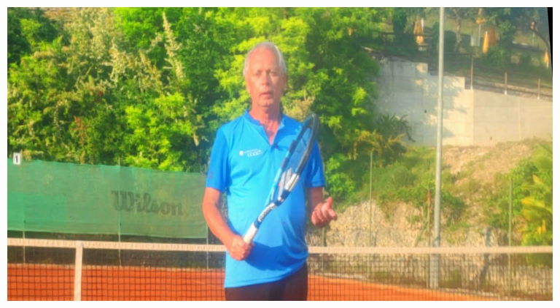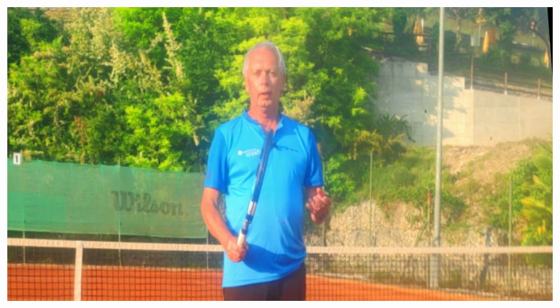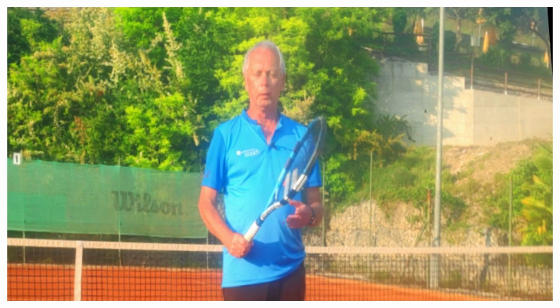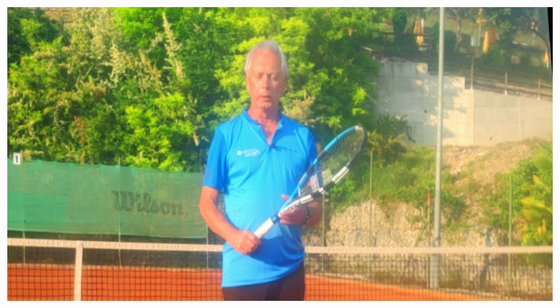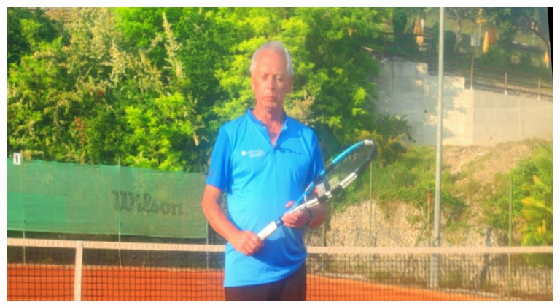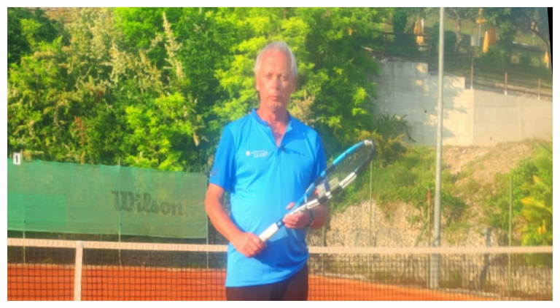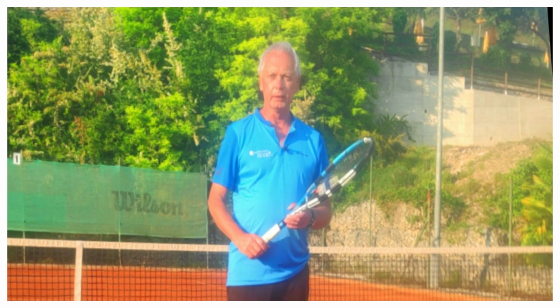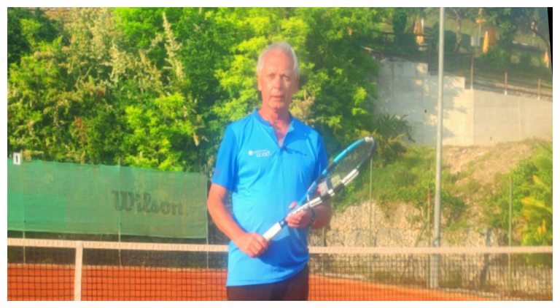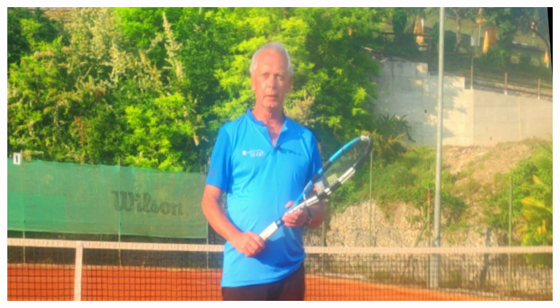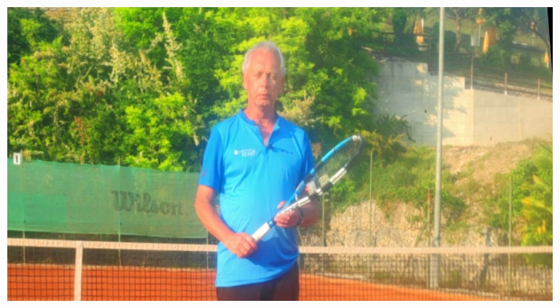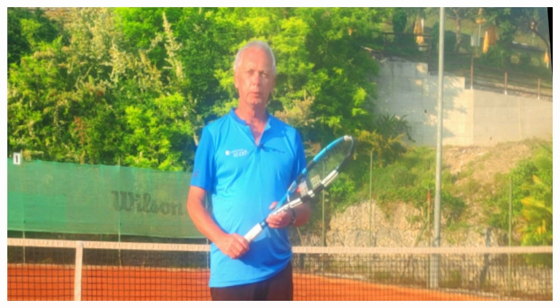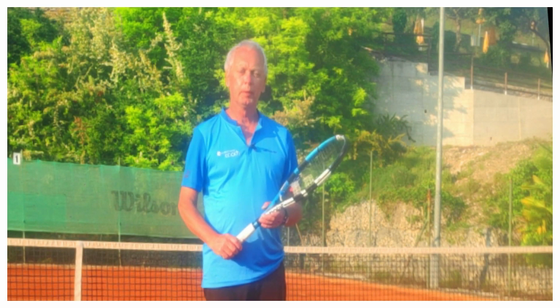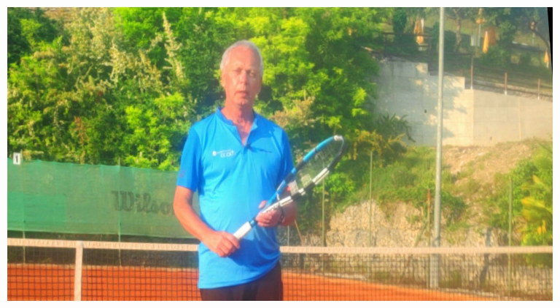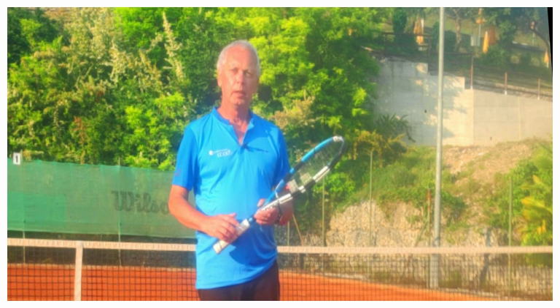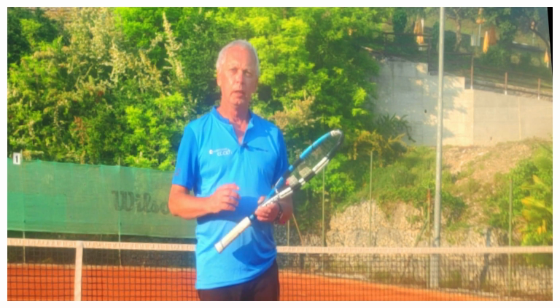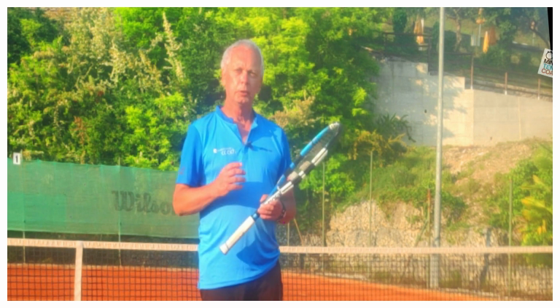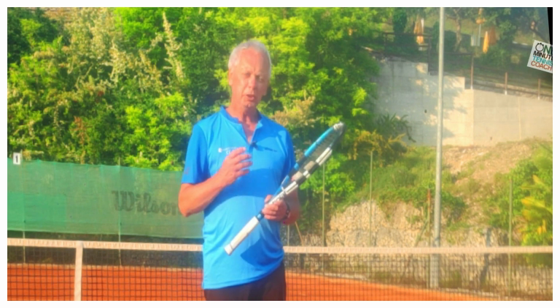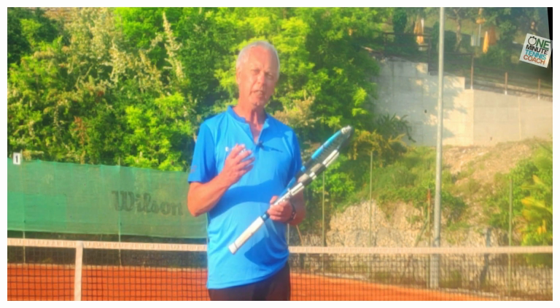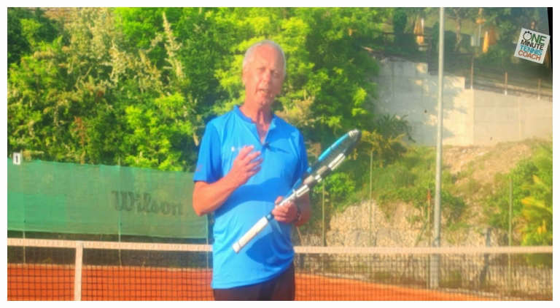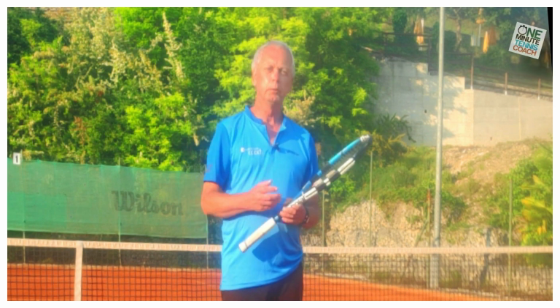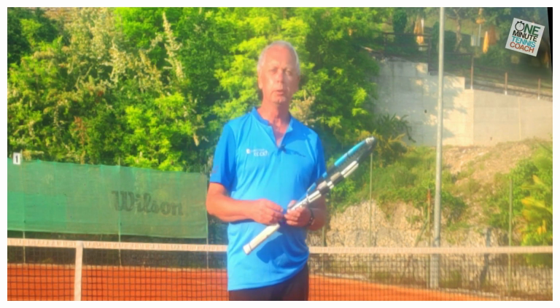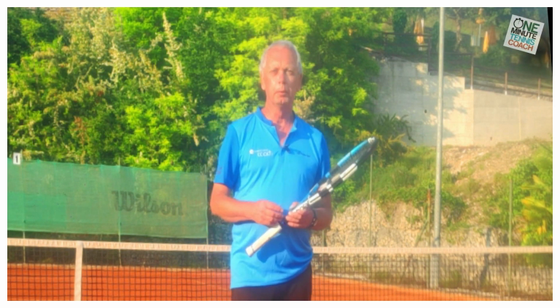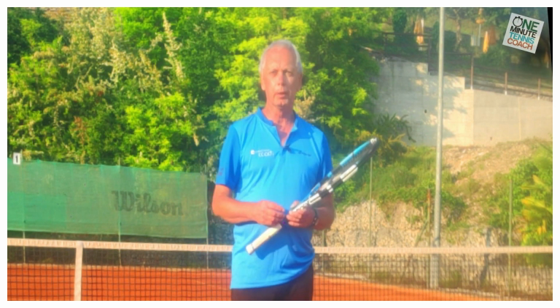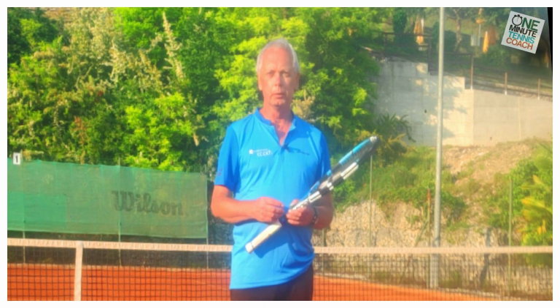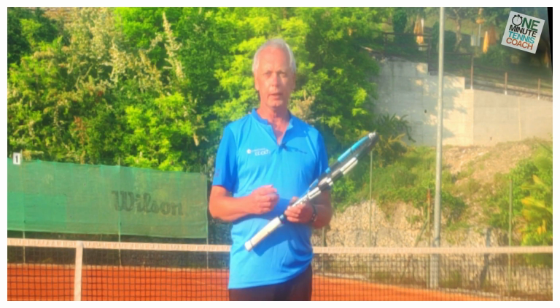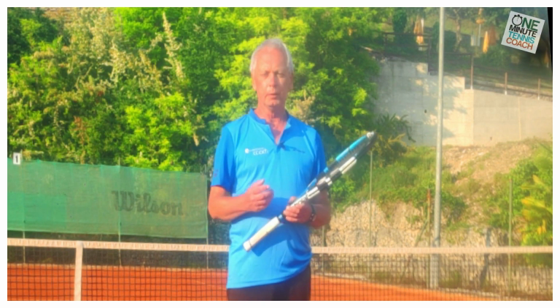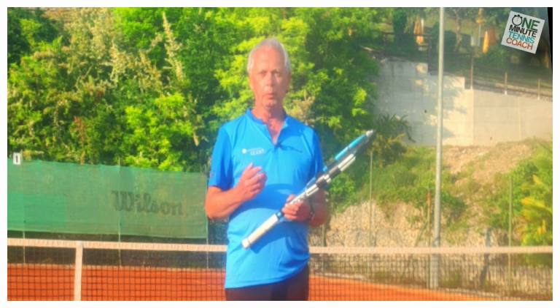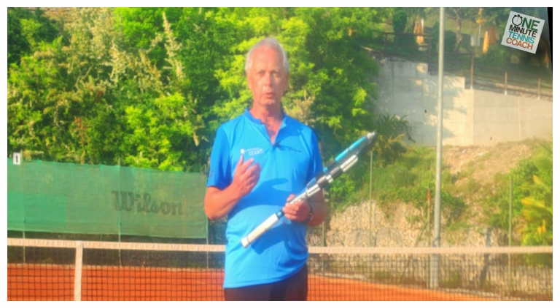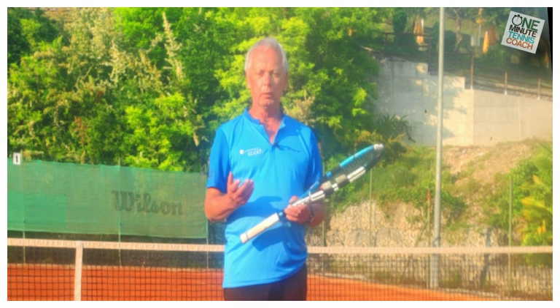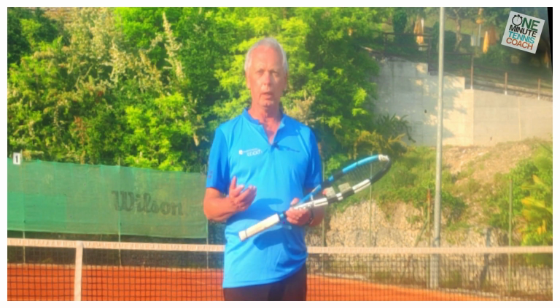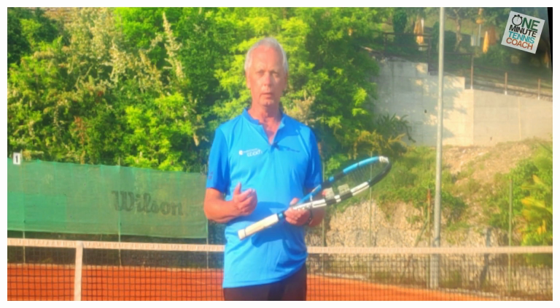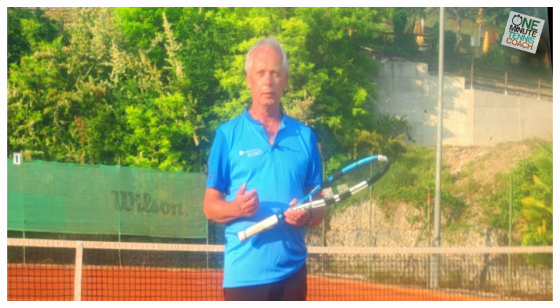Hi, welcome to One Minute Tennis Coach. Just how do the pros hit the ball so hard?